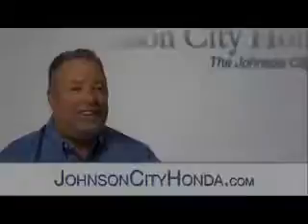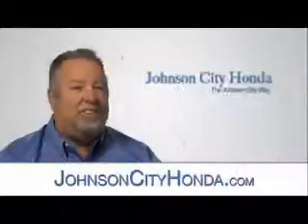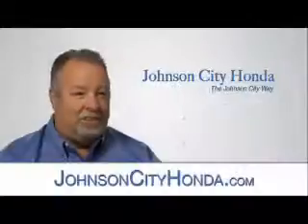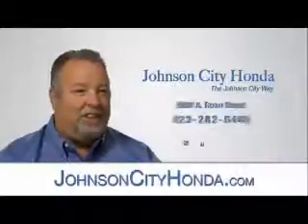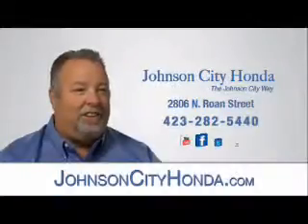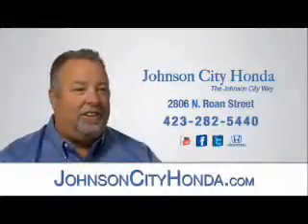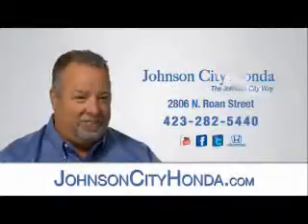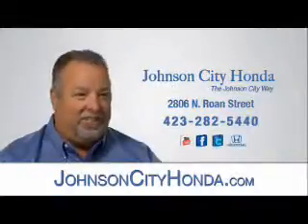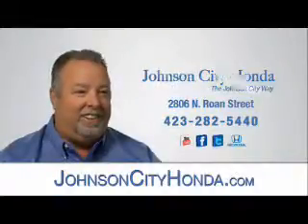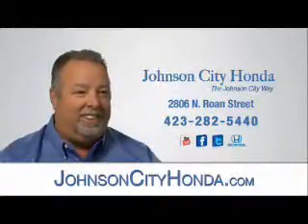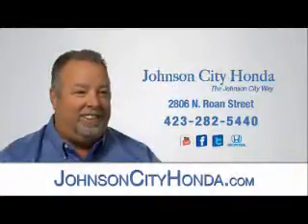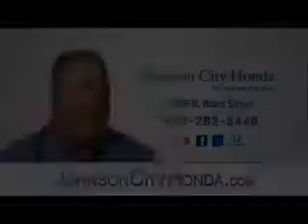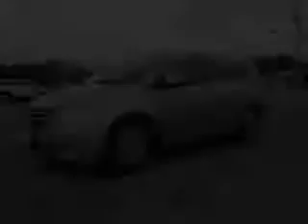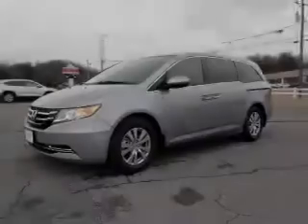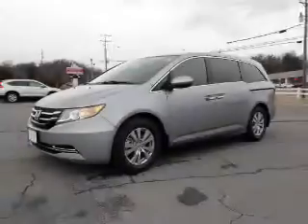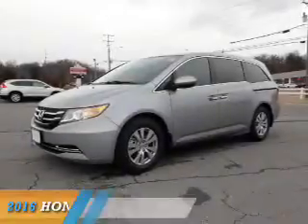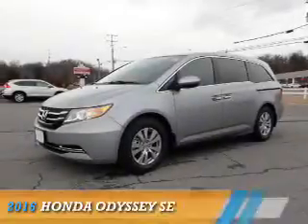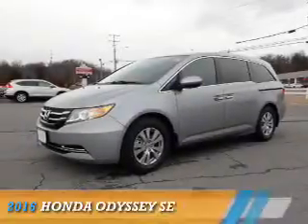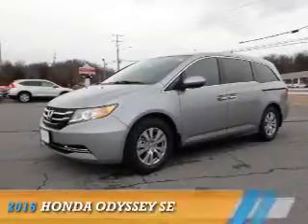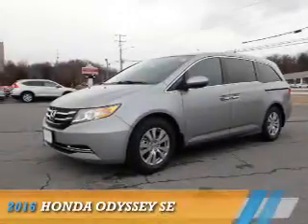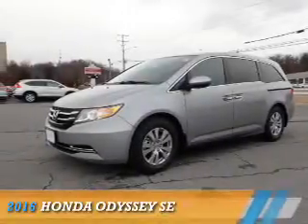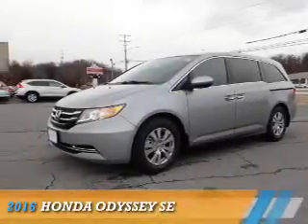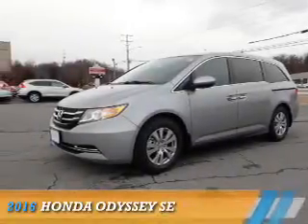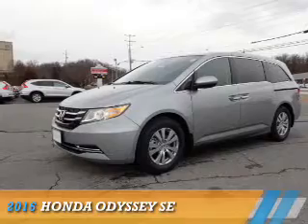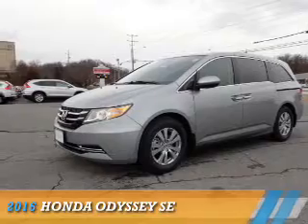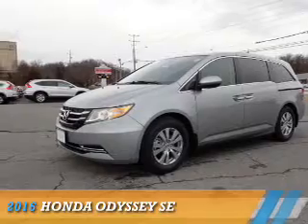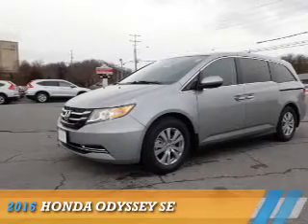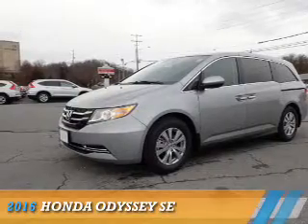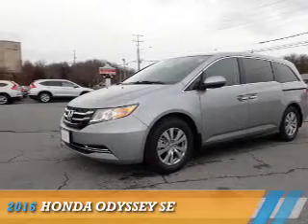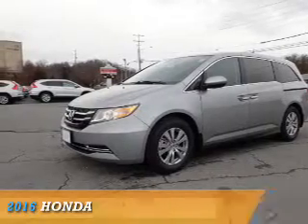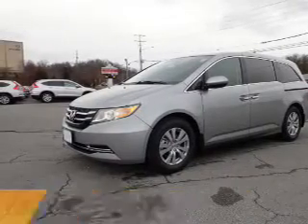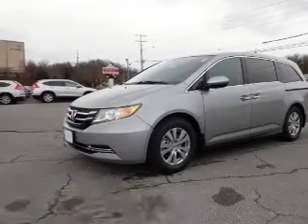Johnson City Honda. Presenting the 2016 Honda Odyssey.